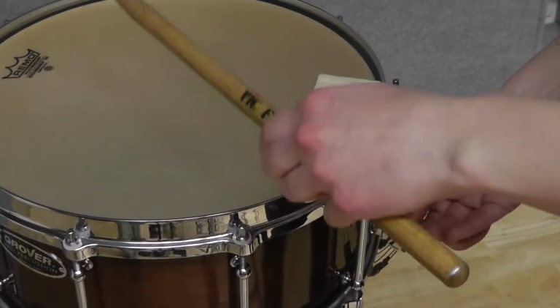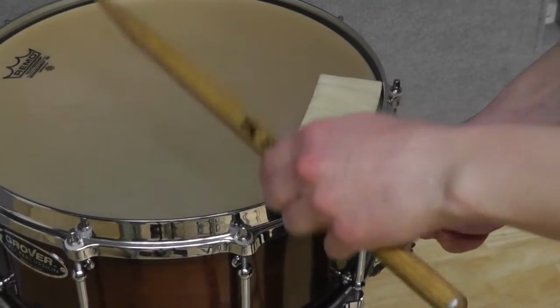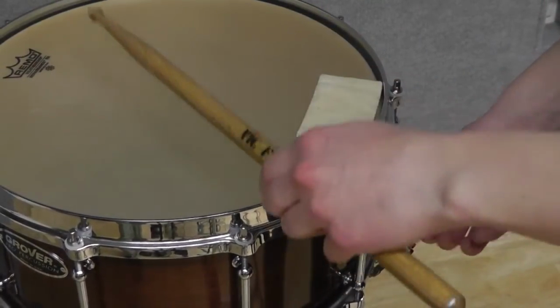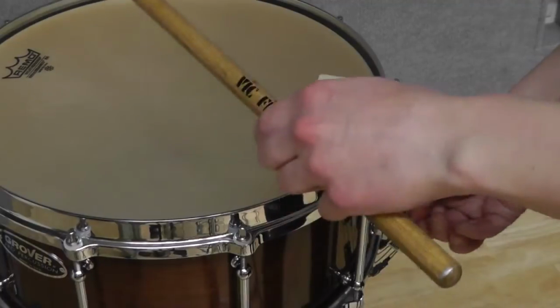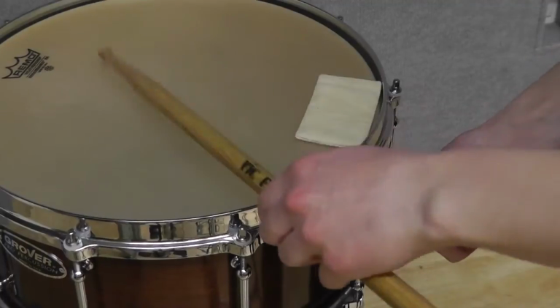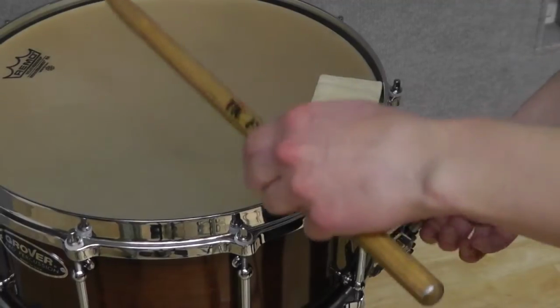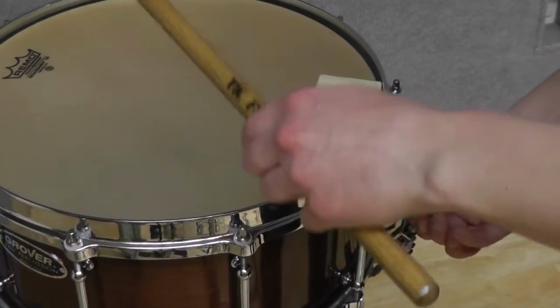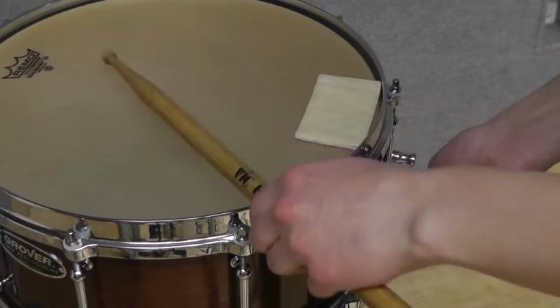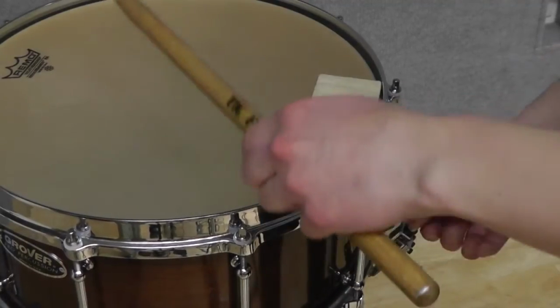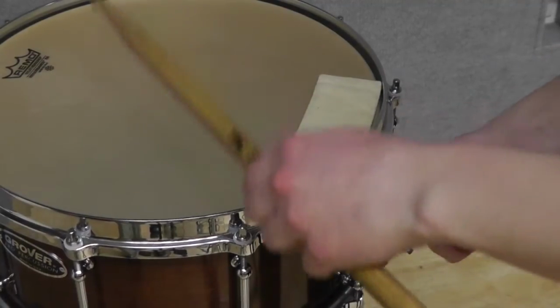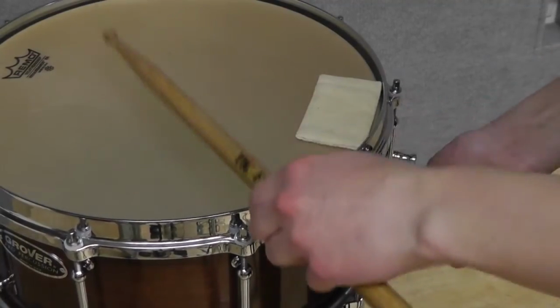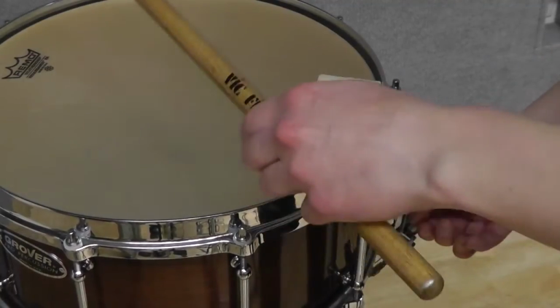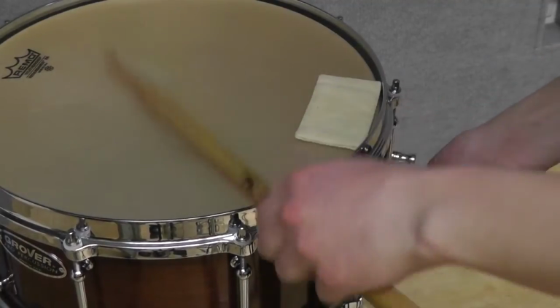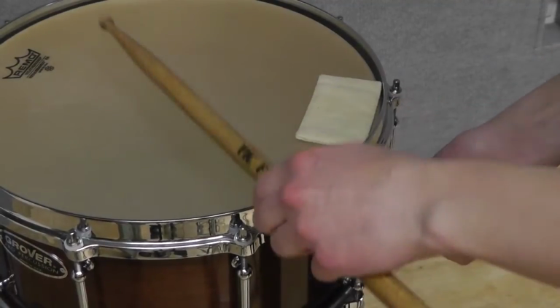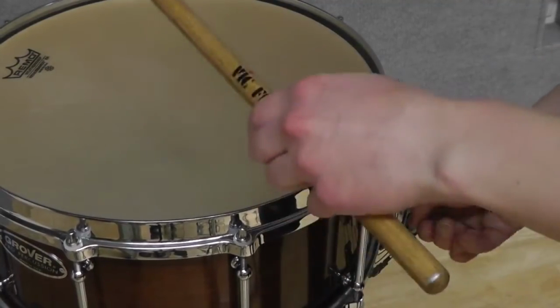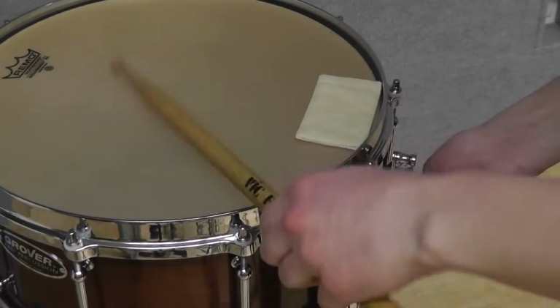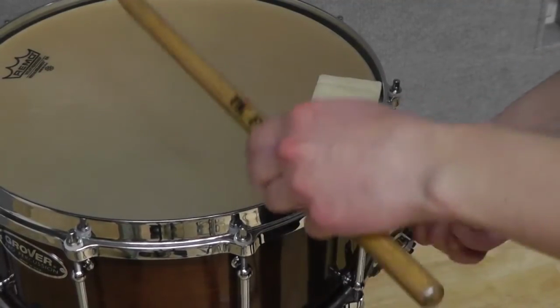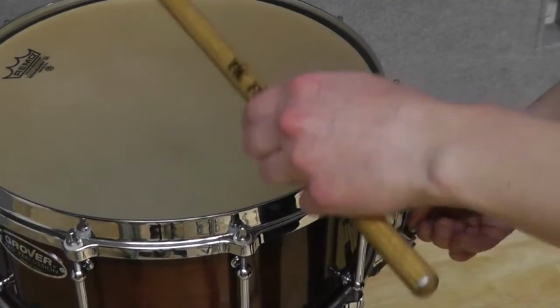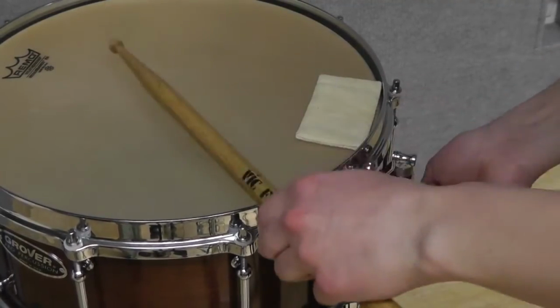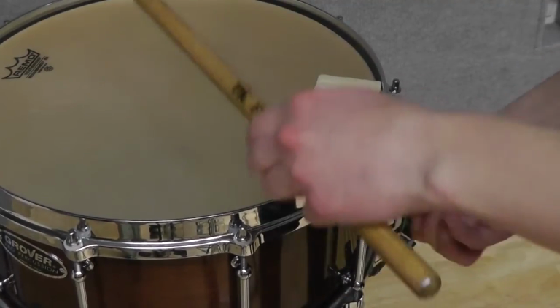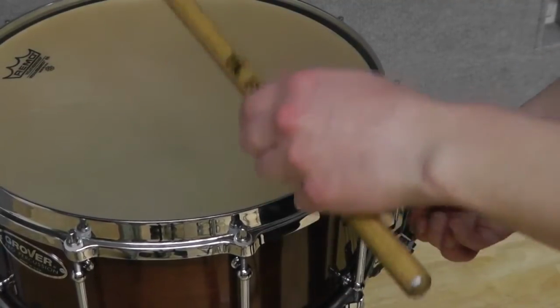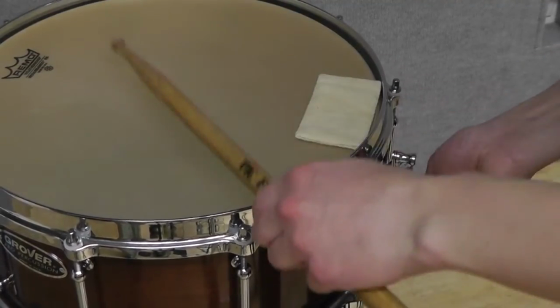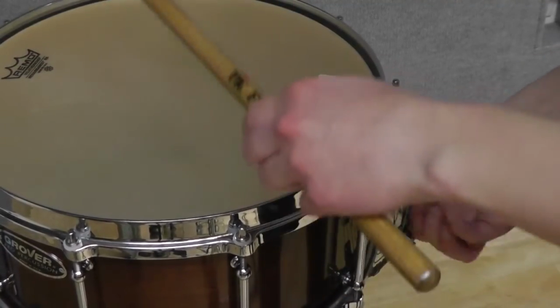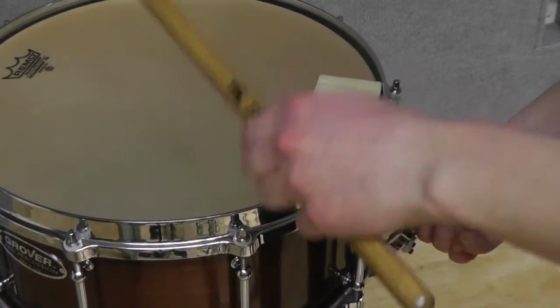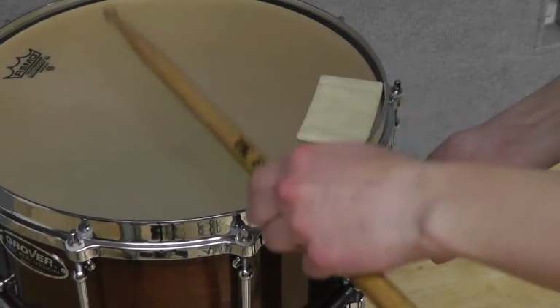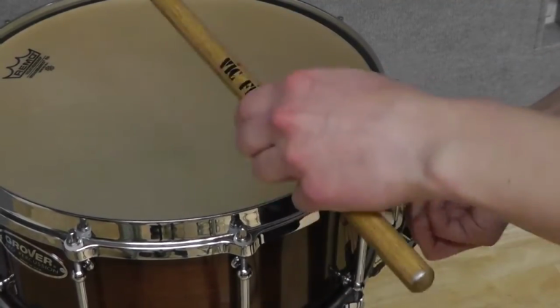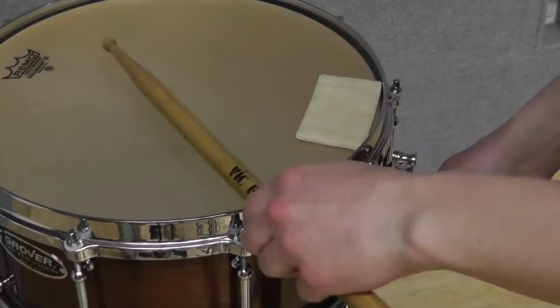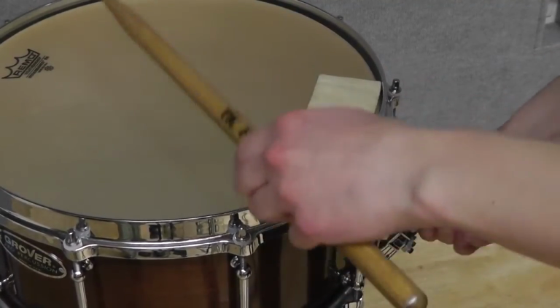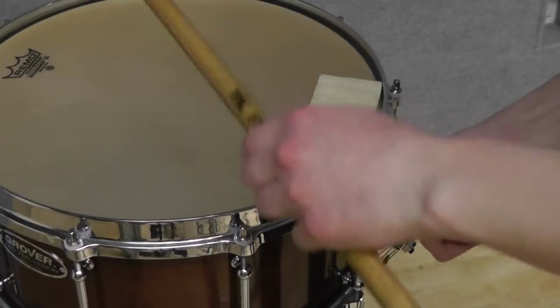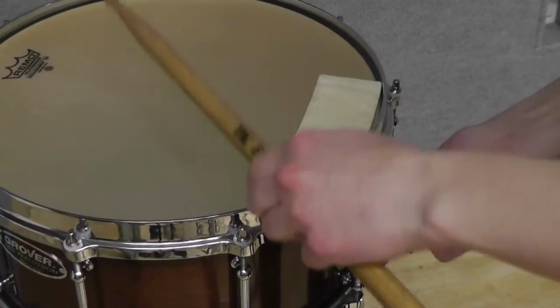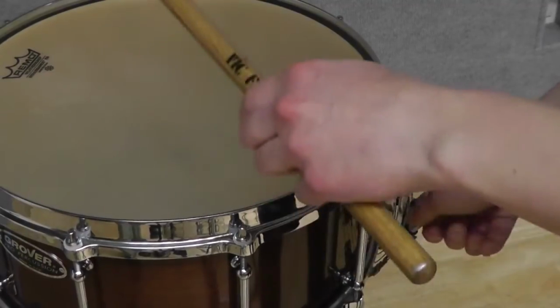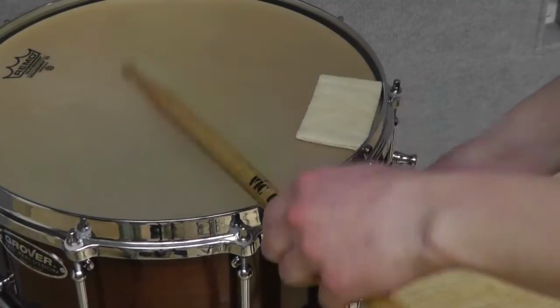Go back and choose a snare tension that makes the desired sound at the loud dynamic you're going to be playing. This will be where you leave this strainer.